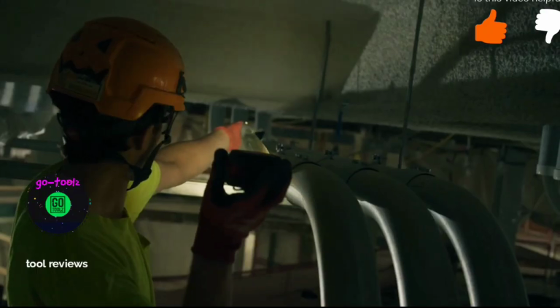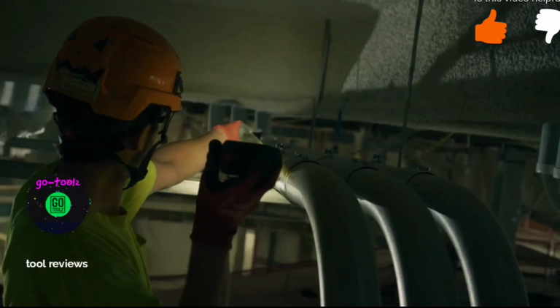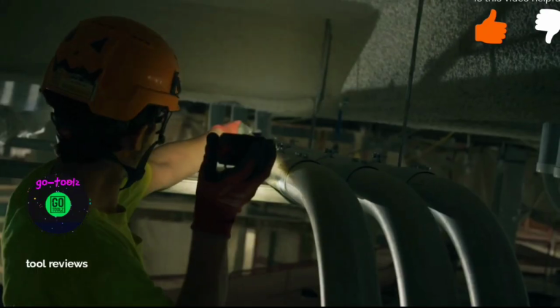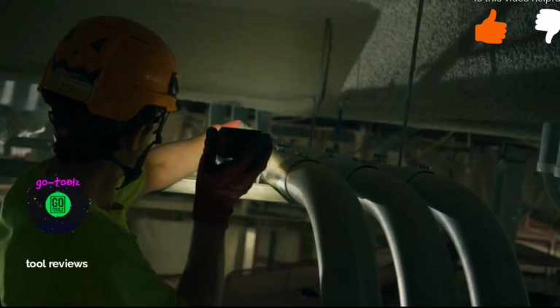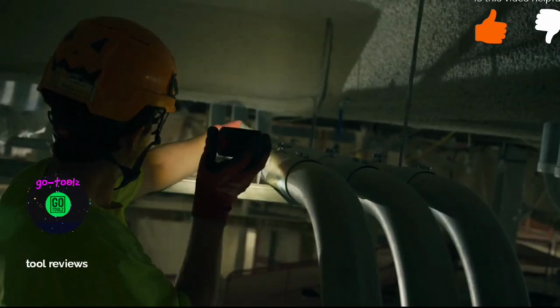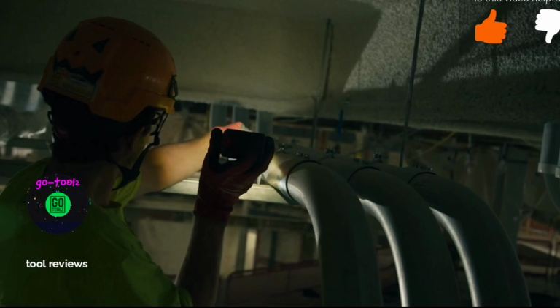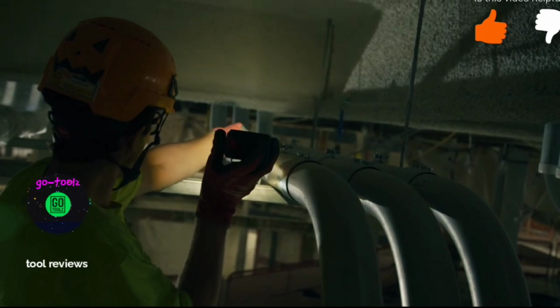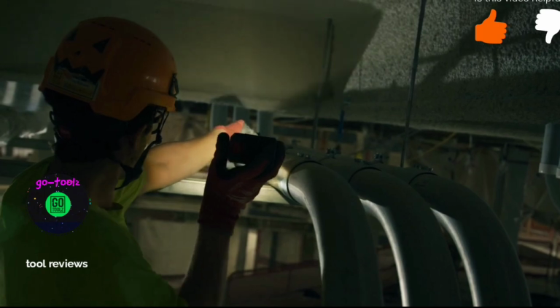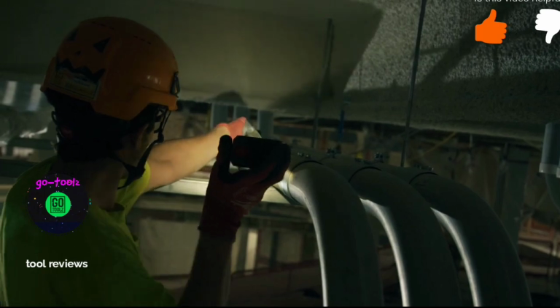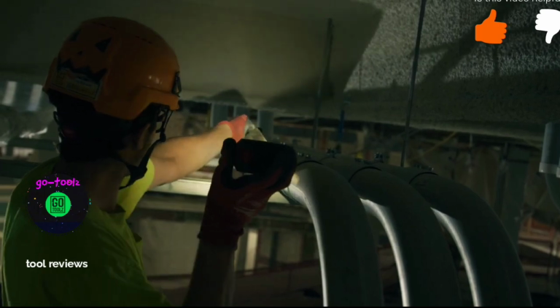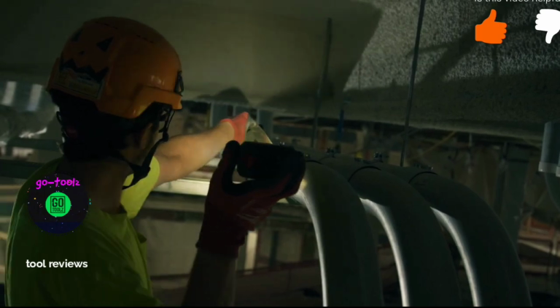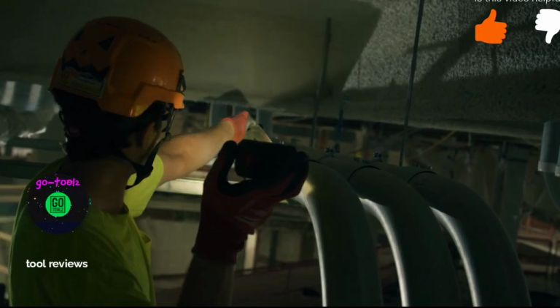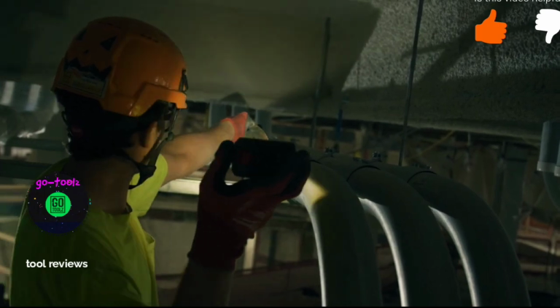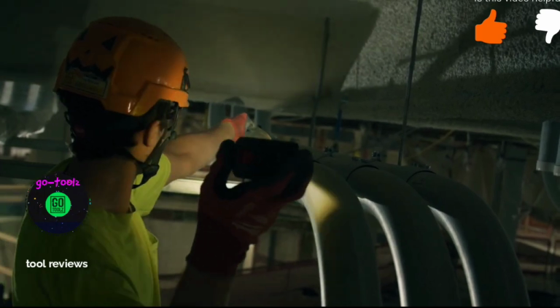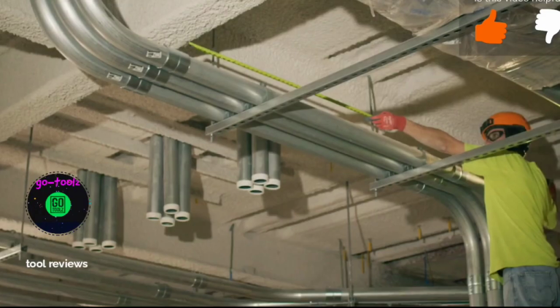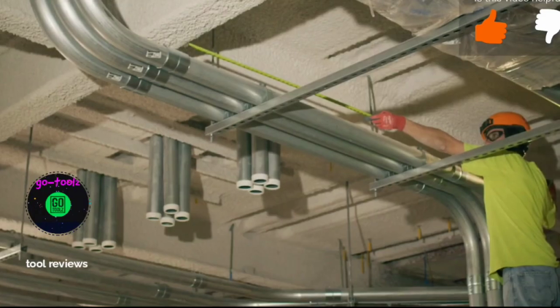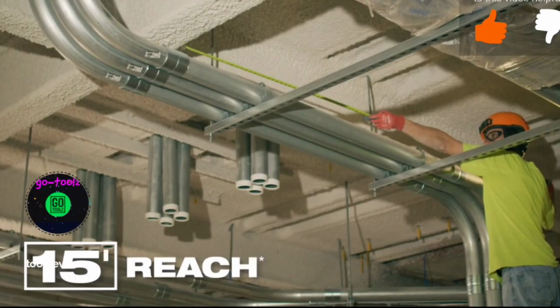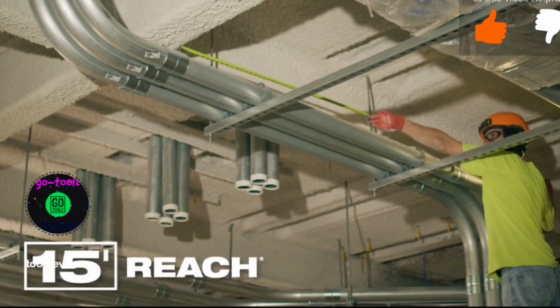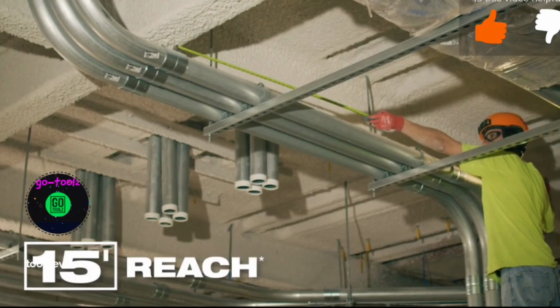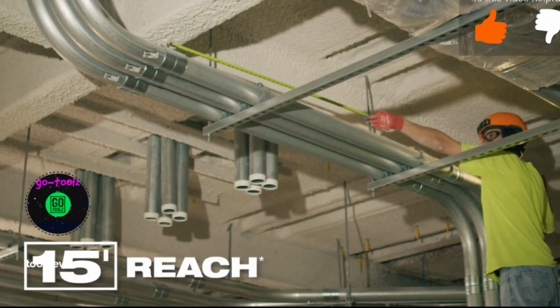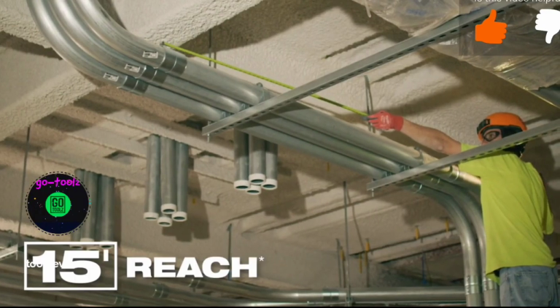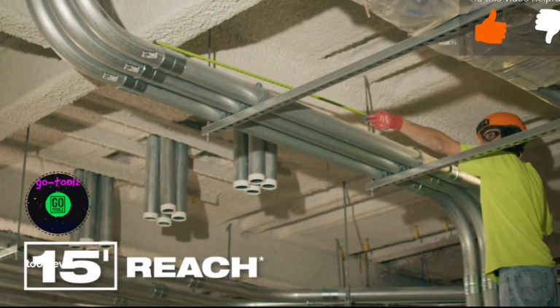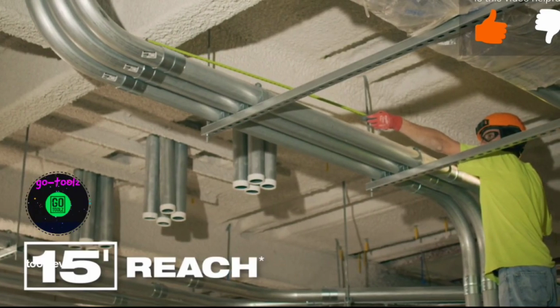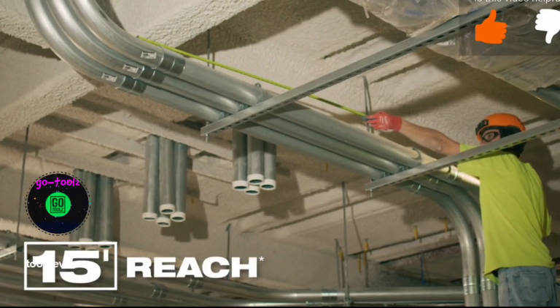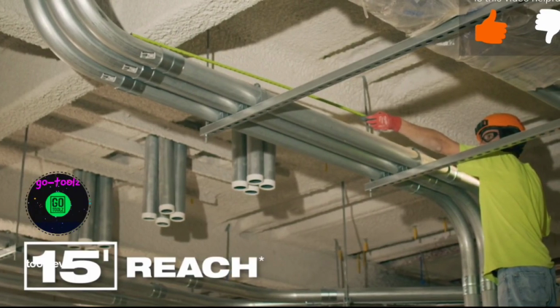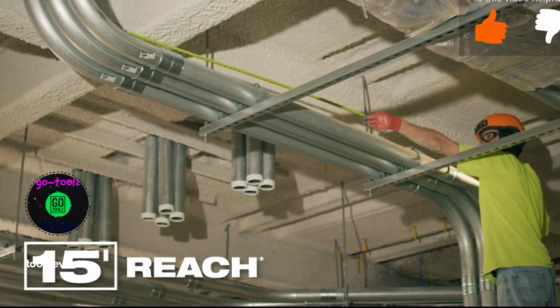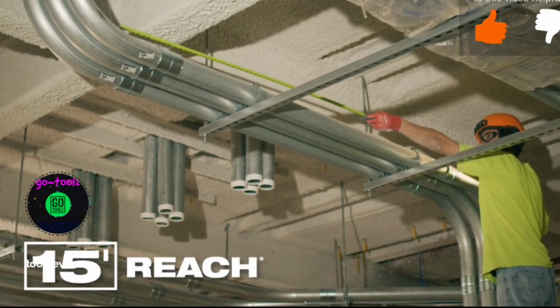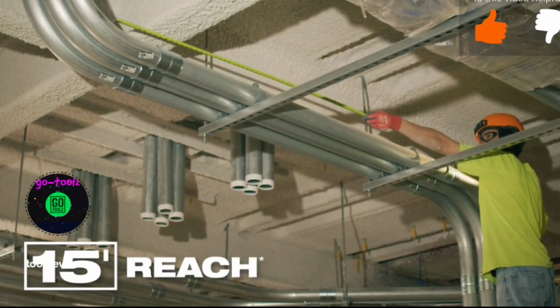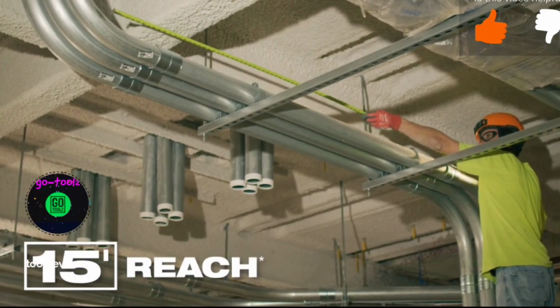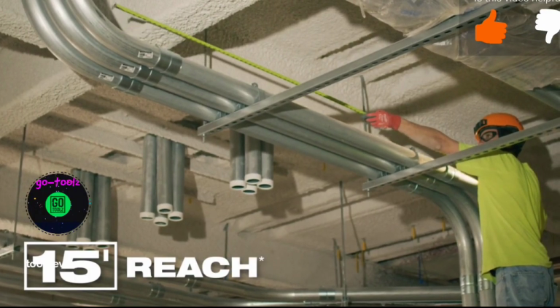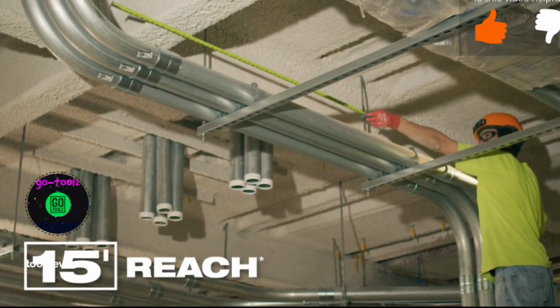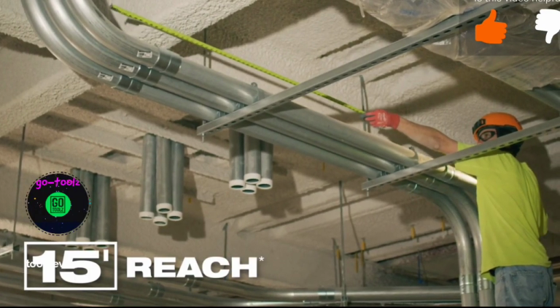Delivering up to 15 feet of reach, this tape lets you take longer measurements and reach further on the job site.